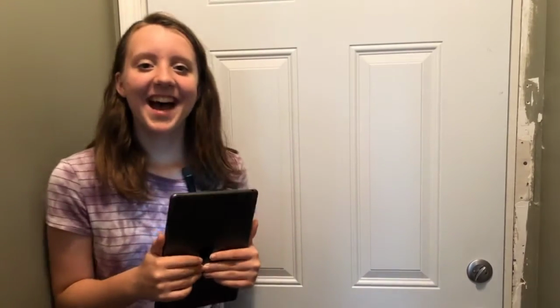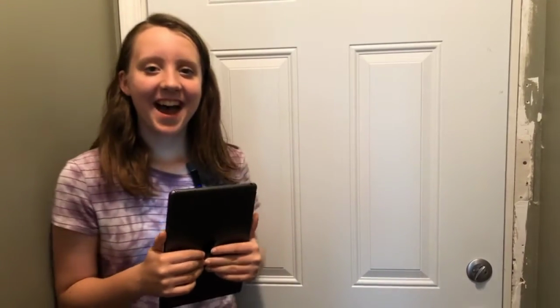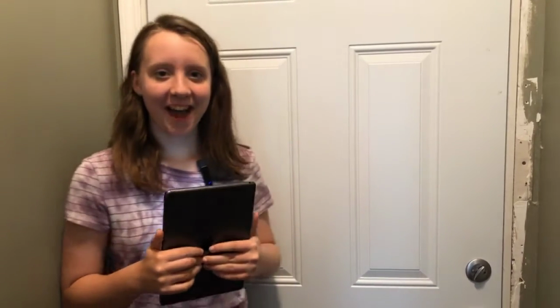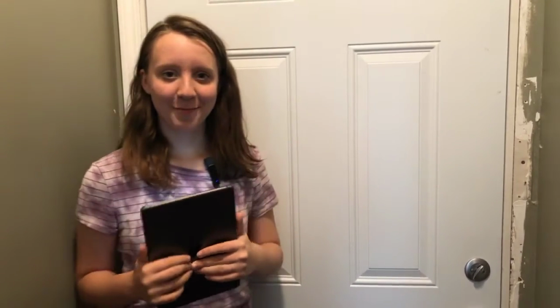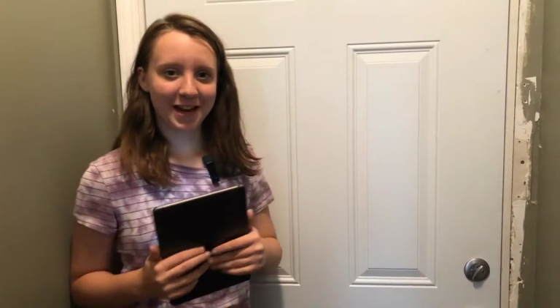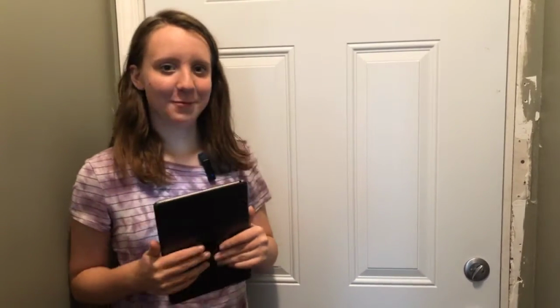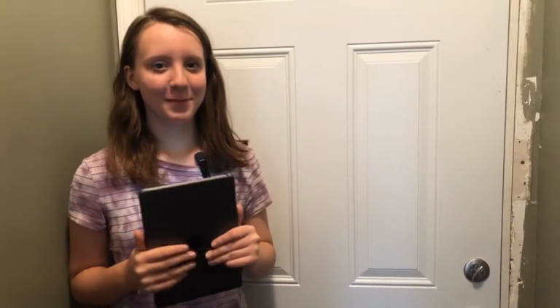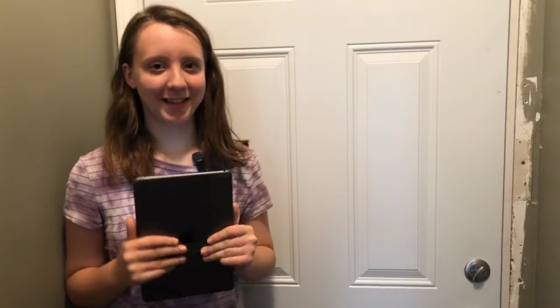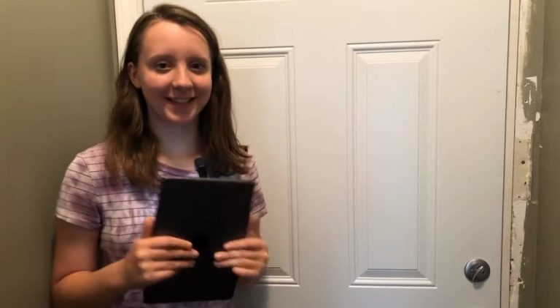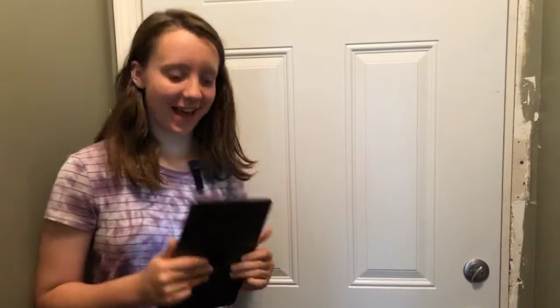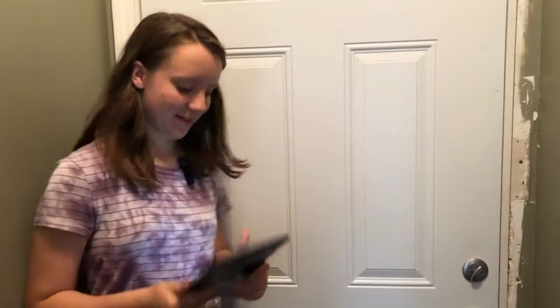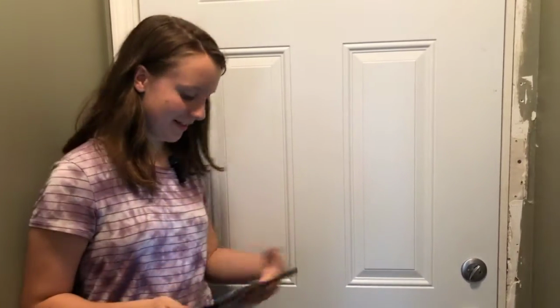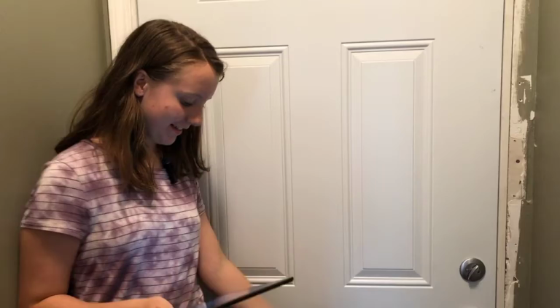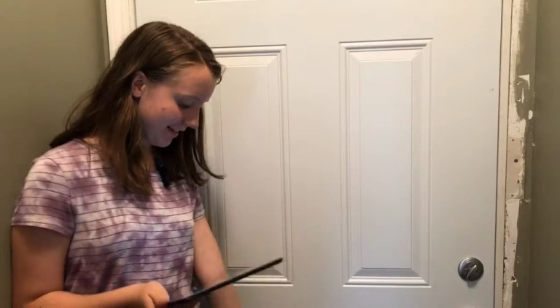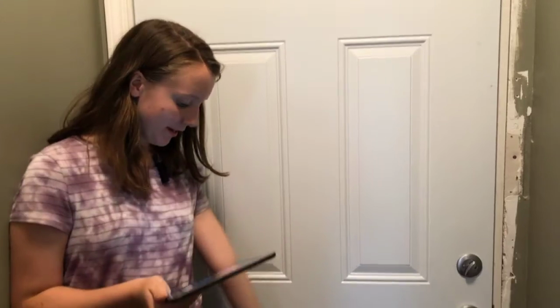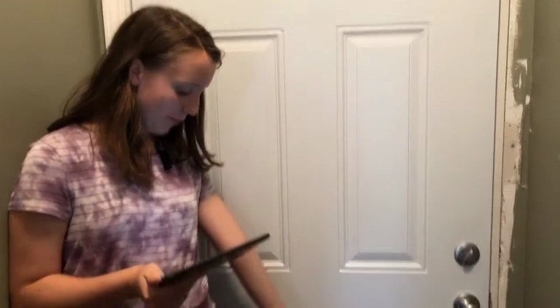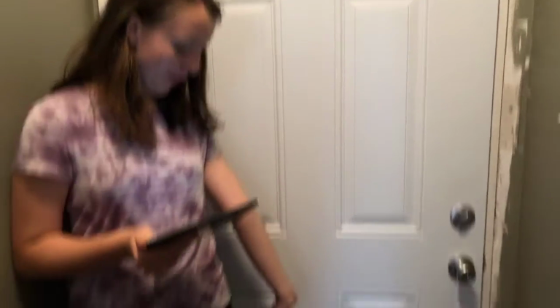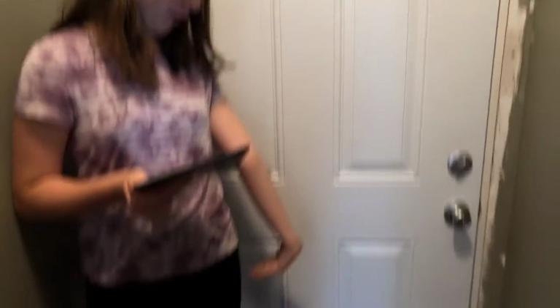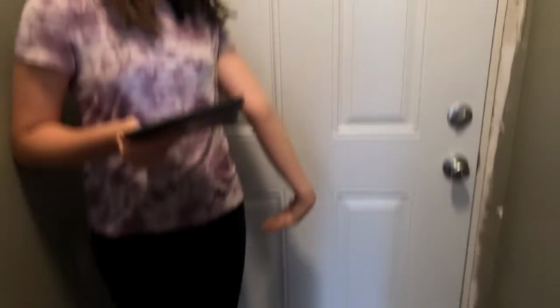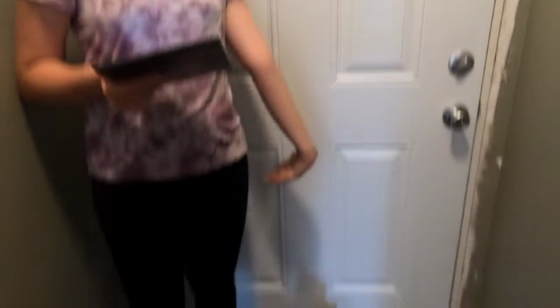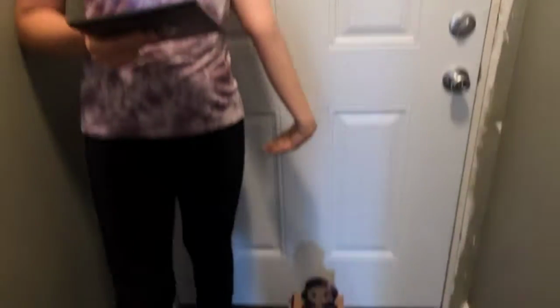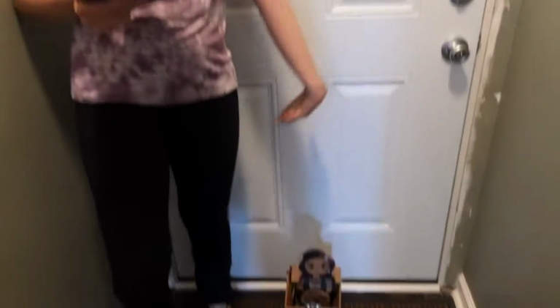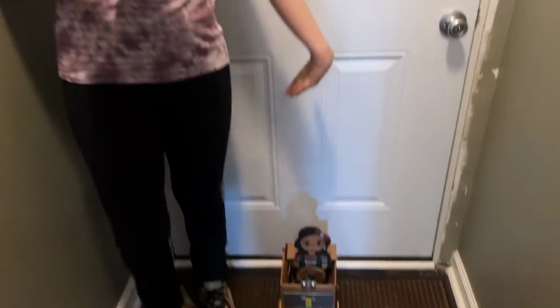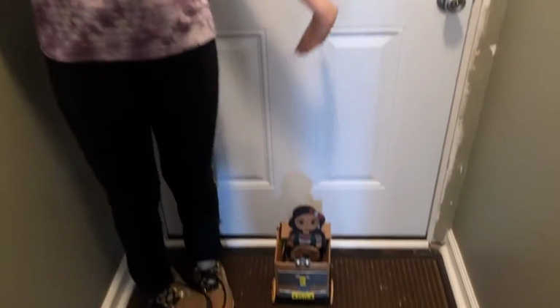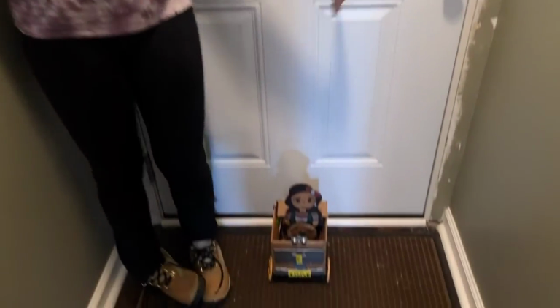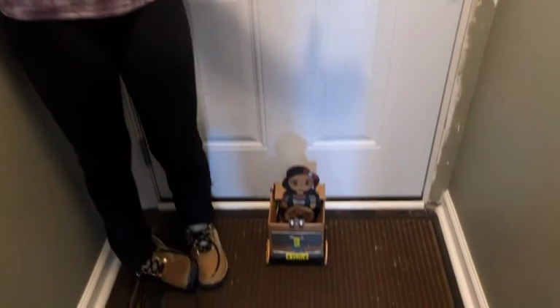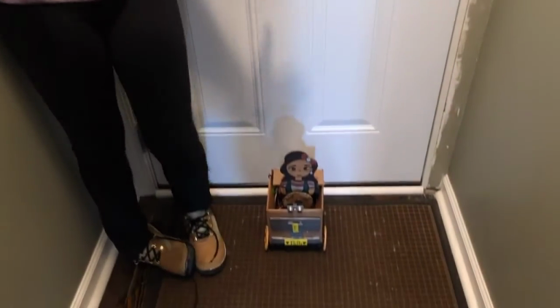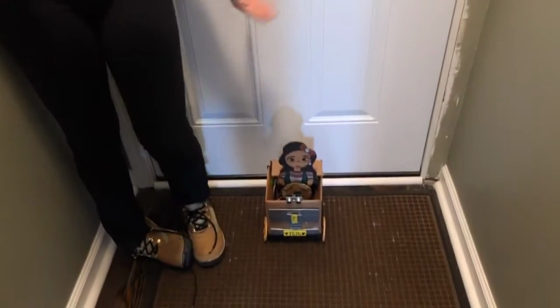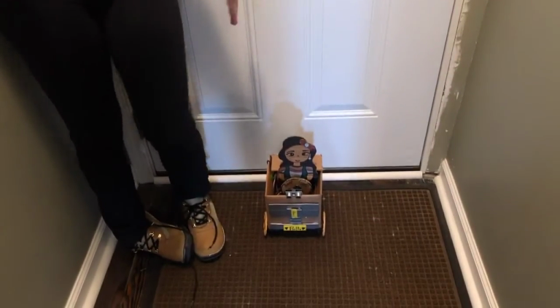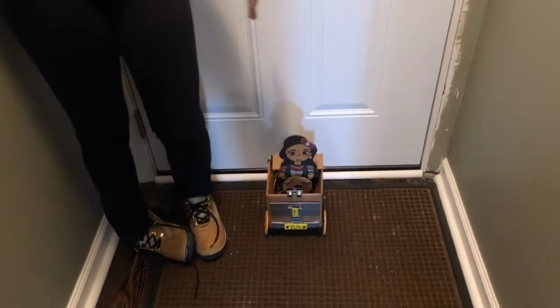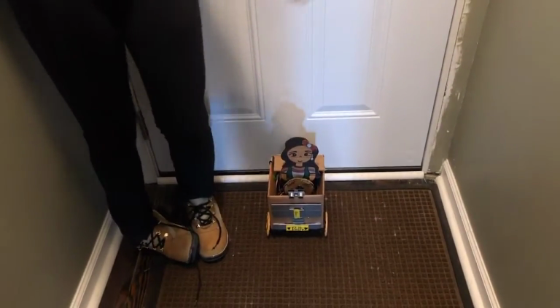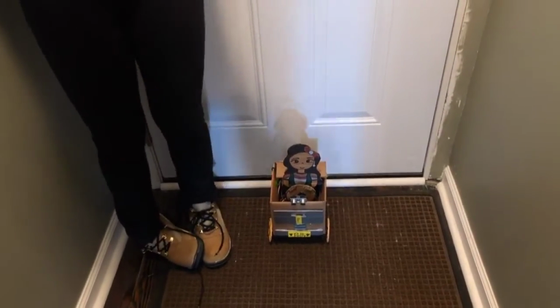Hi, my name is Payton and this is Polly. I'm back with Polly.